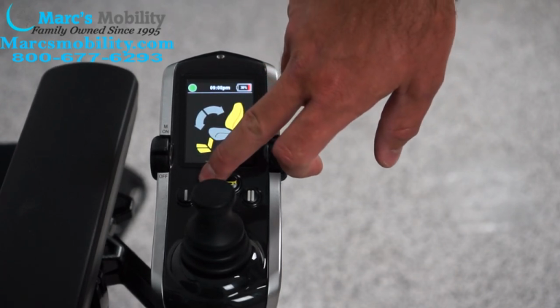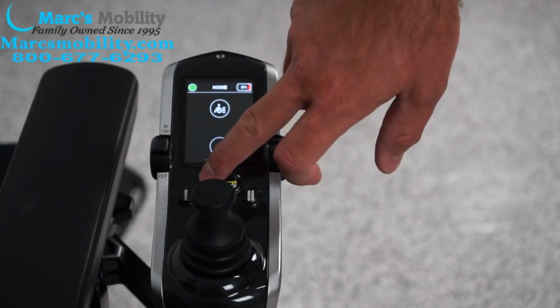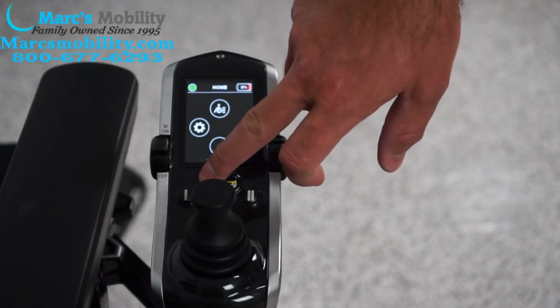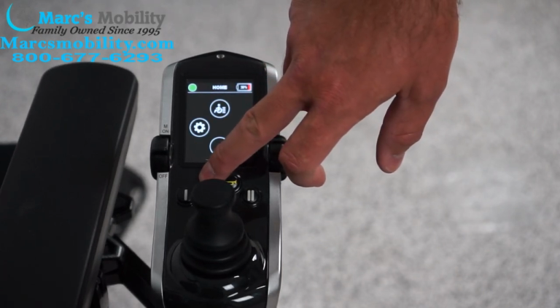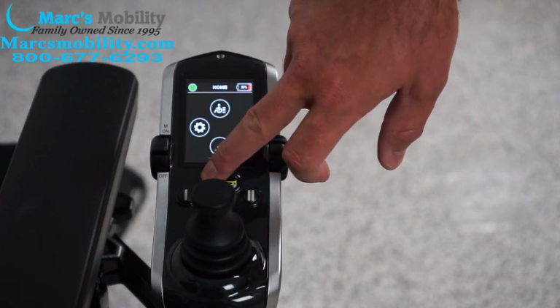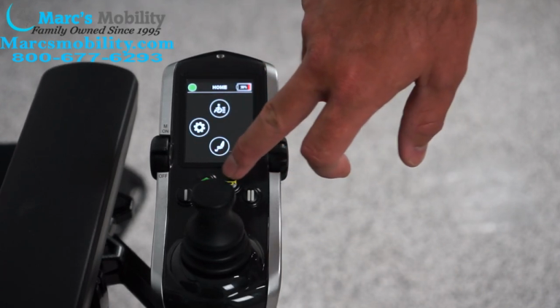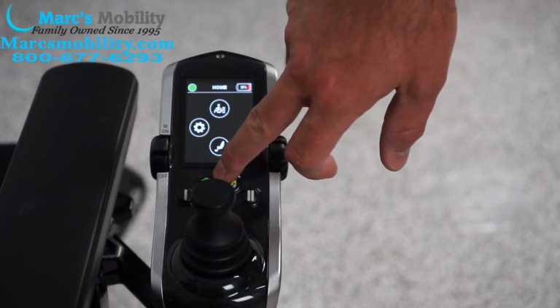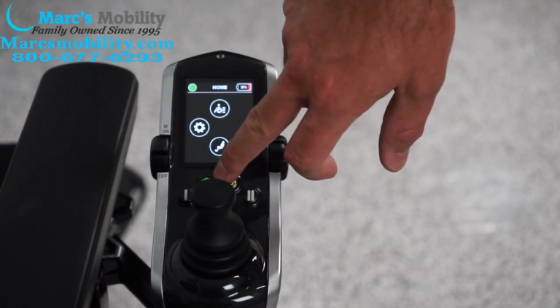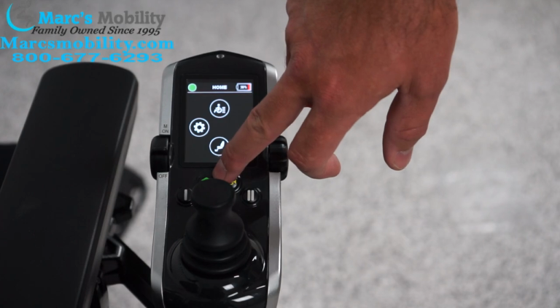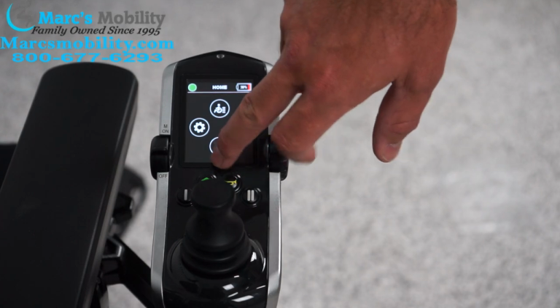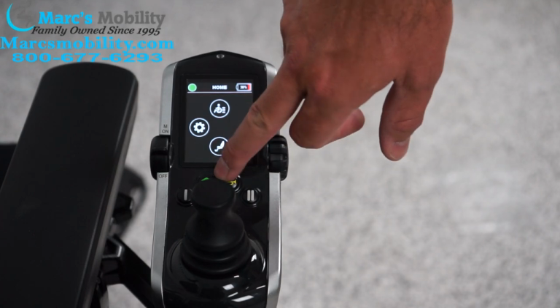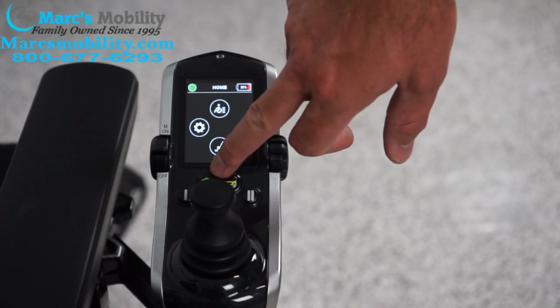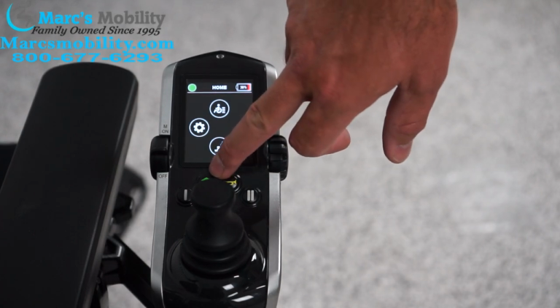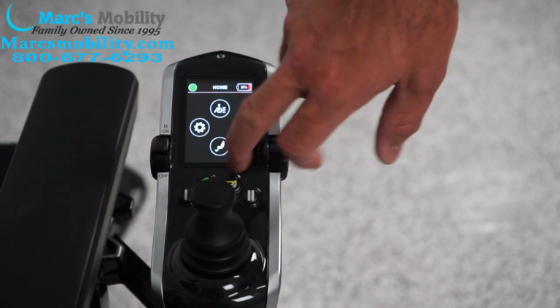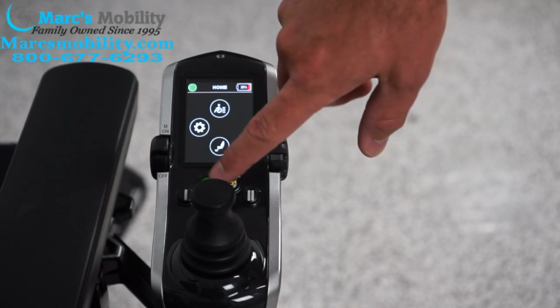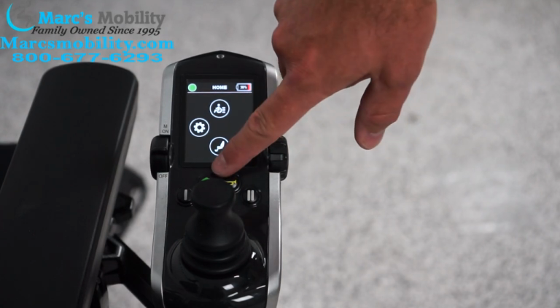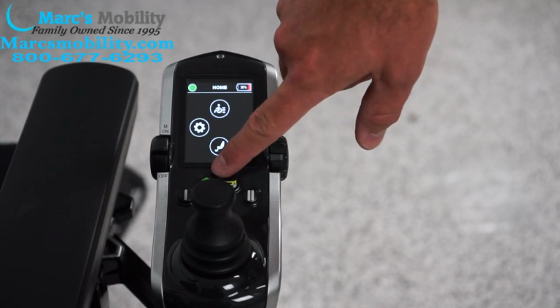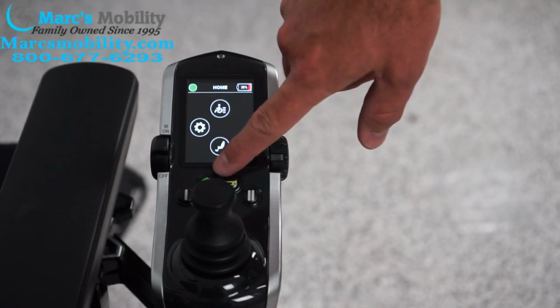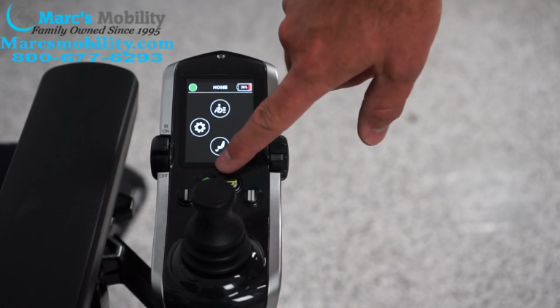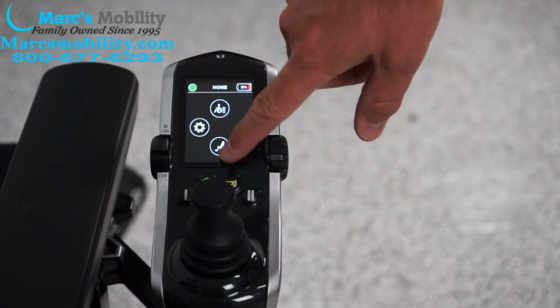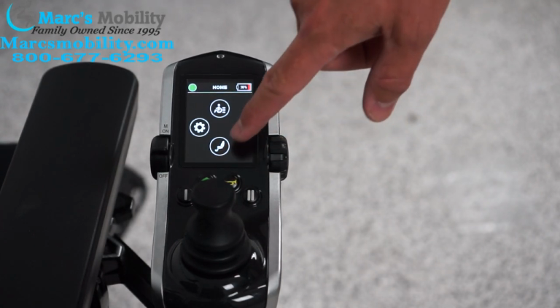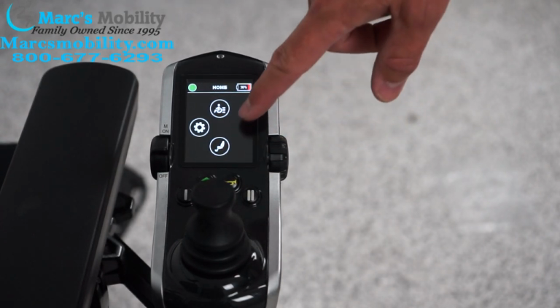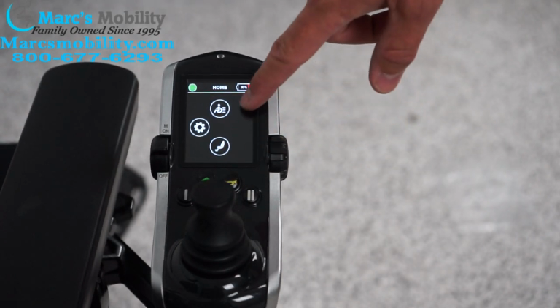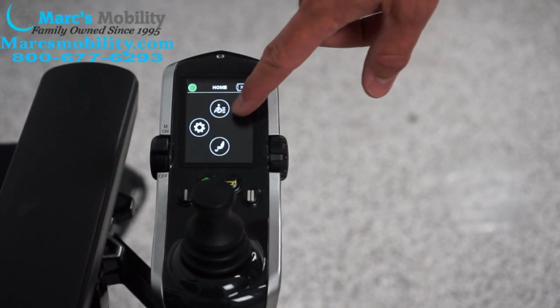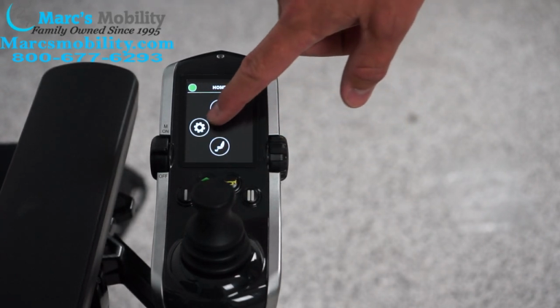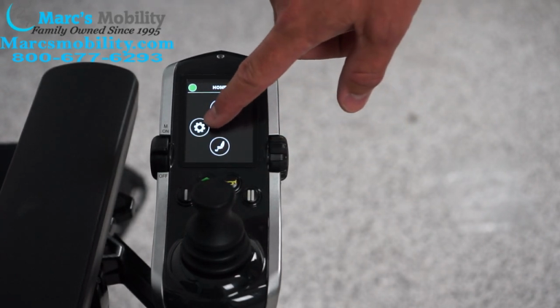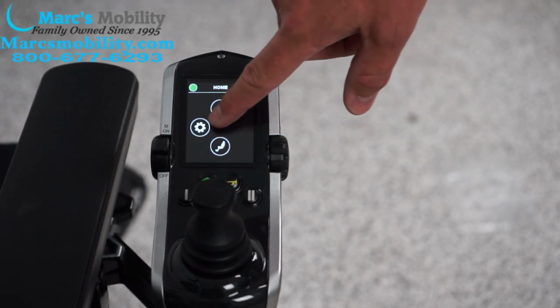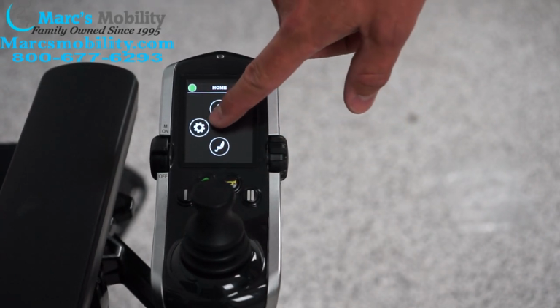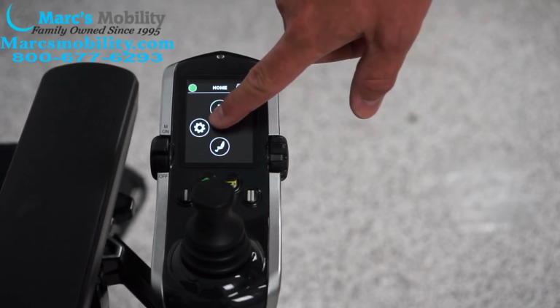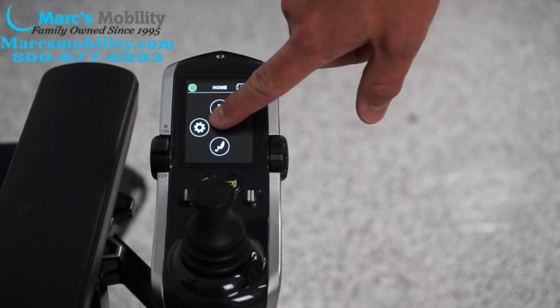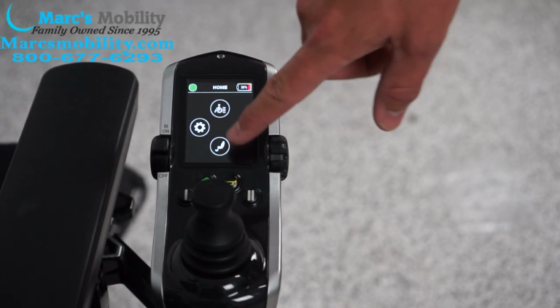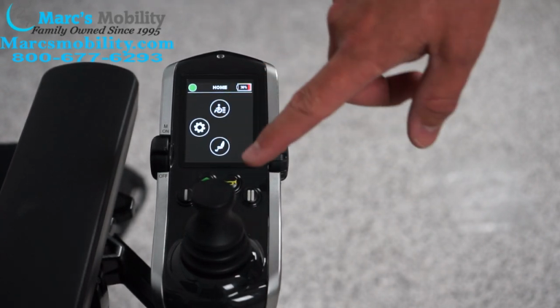You can go back to the home setting by hitting the little green home key, and from there you can go into your settings.